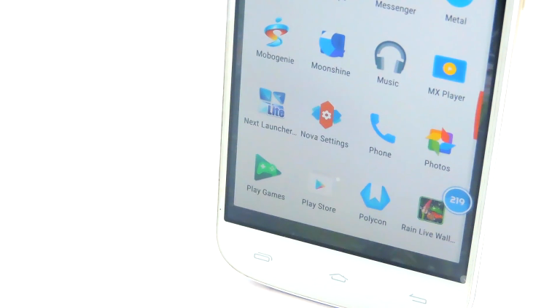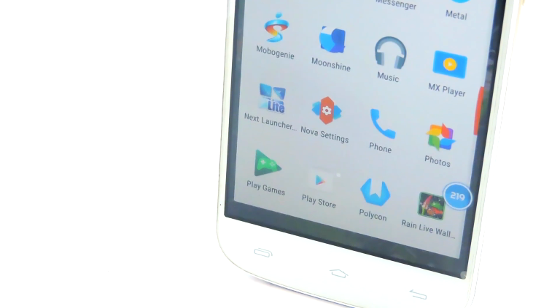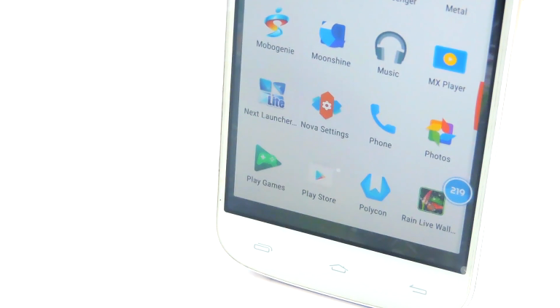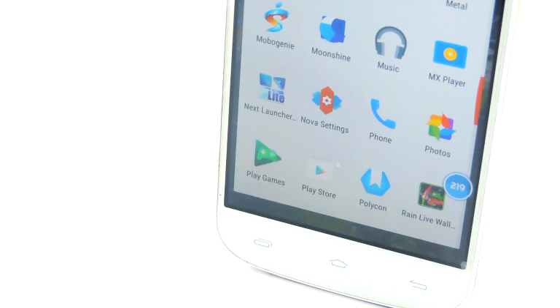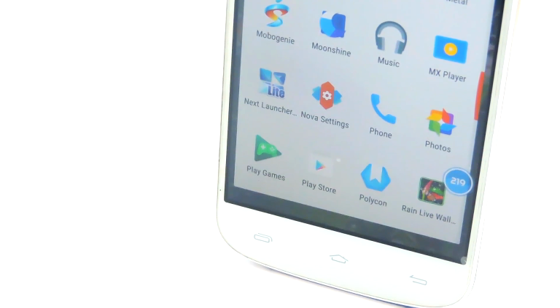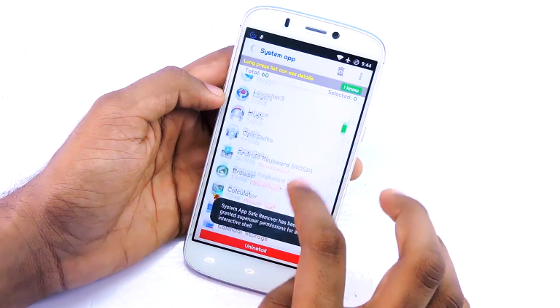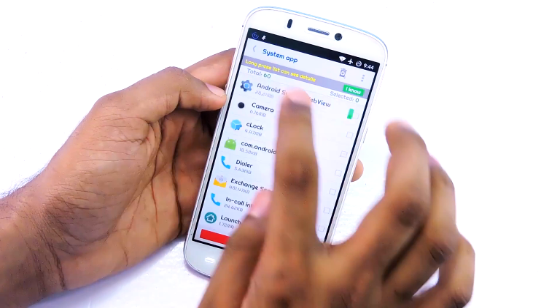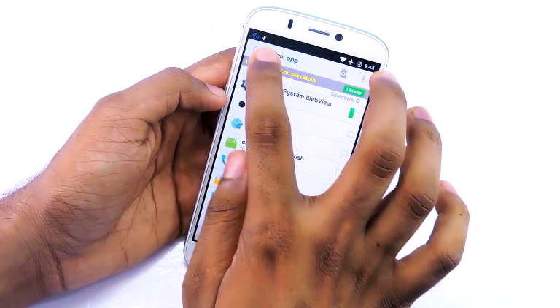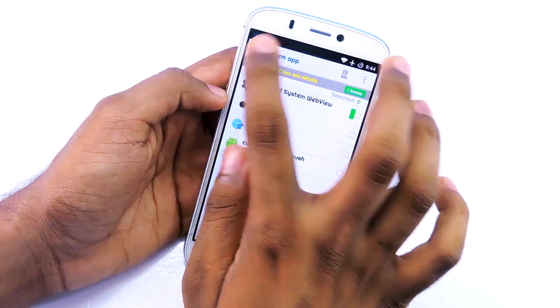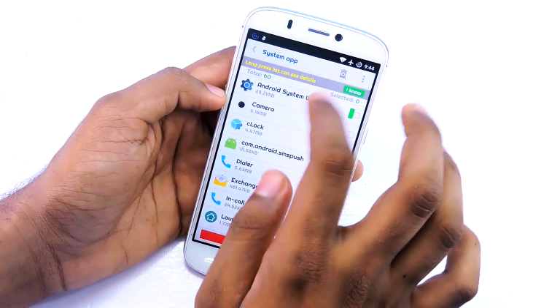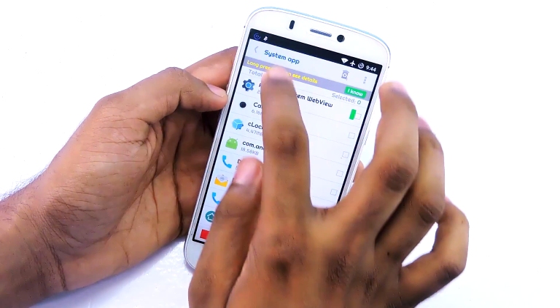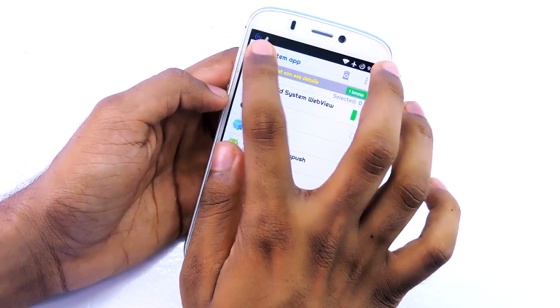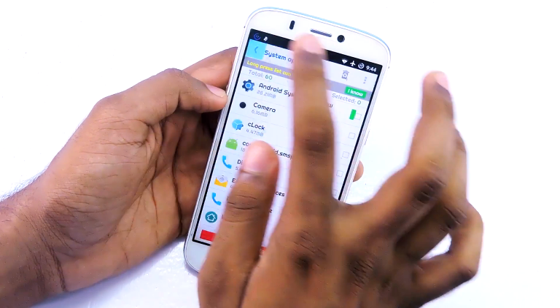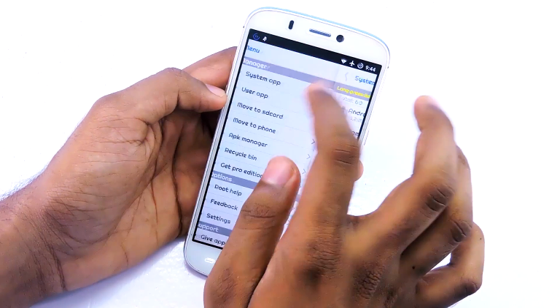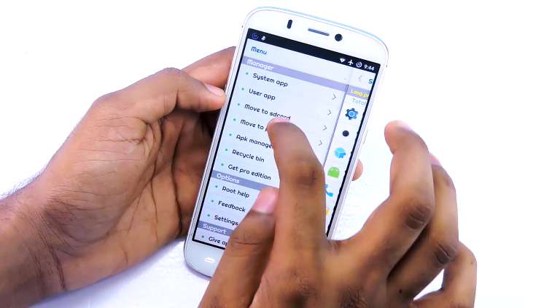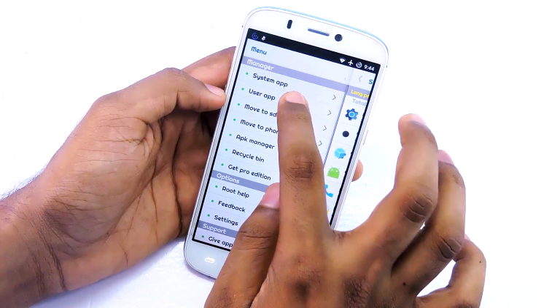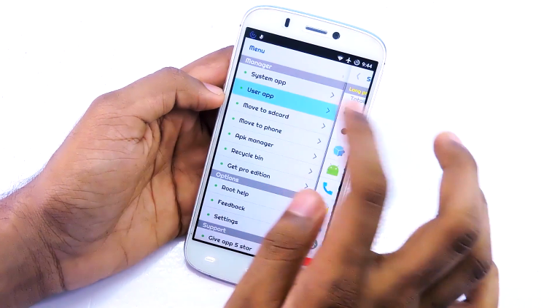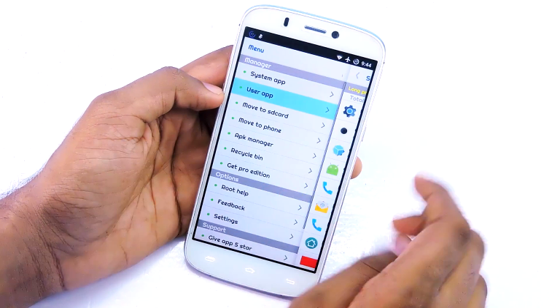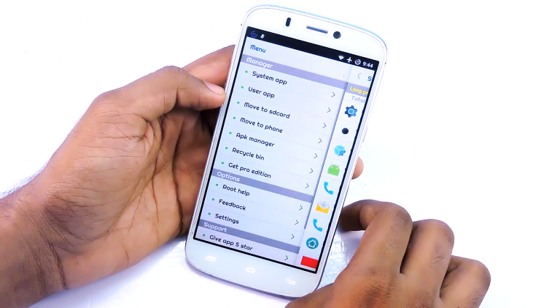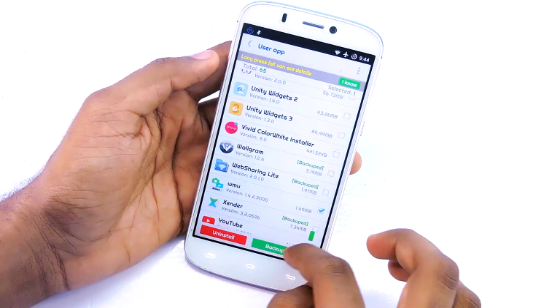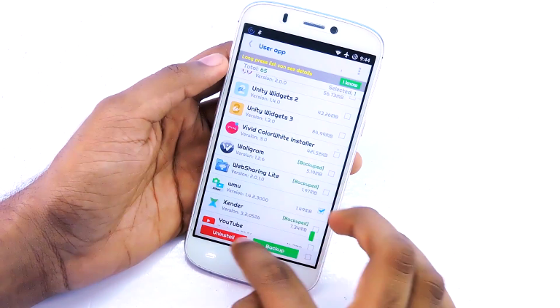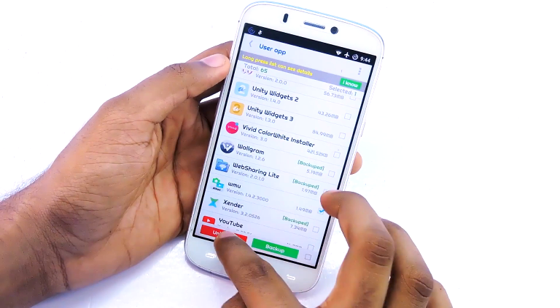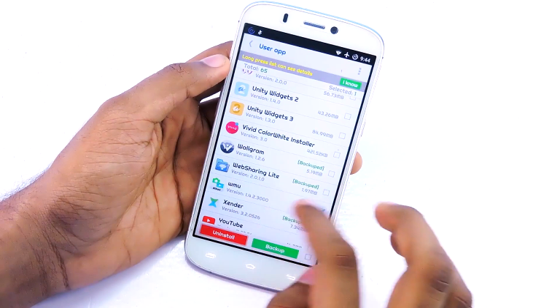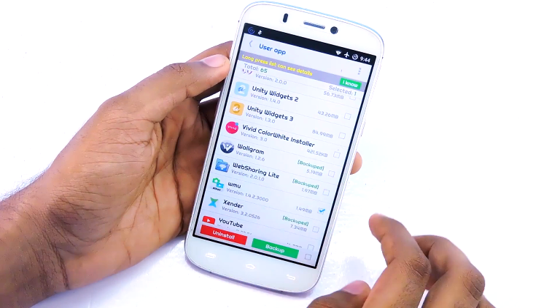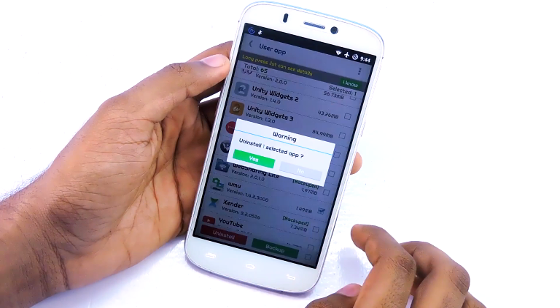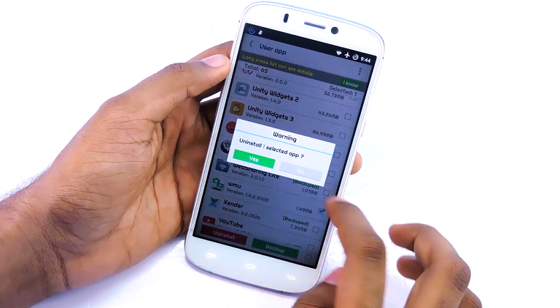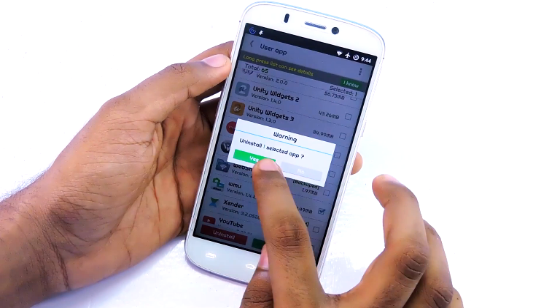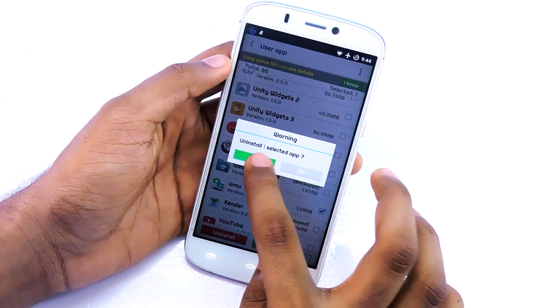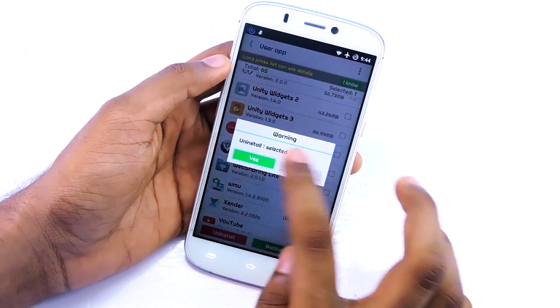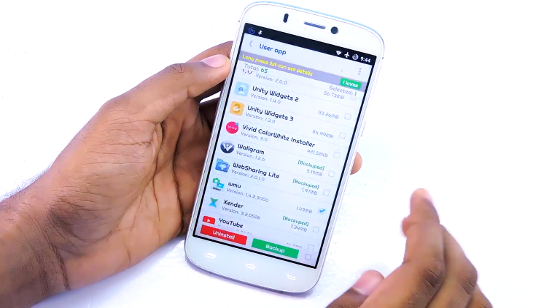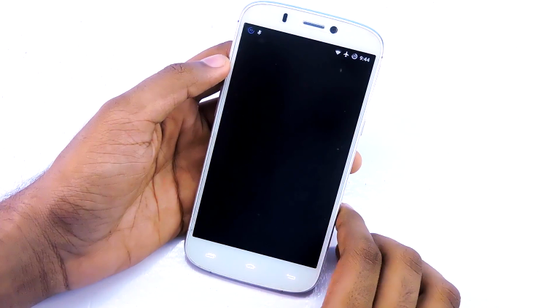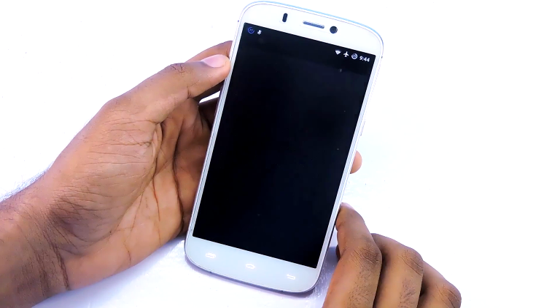If your device is rooted, do the following: open the system app uninstaller, enable root access, select the bloatware apps, and tap uninstall.